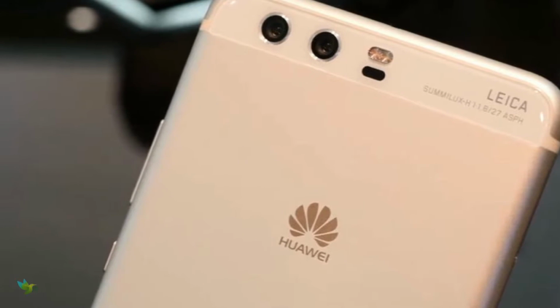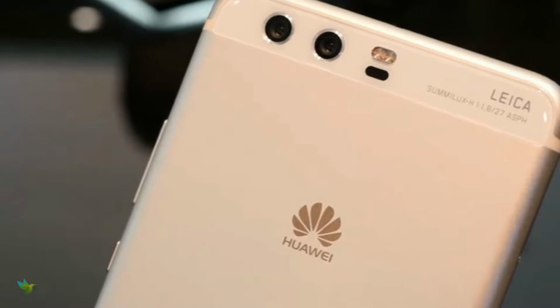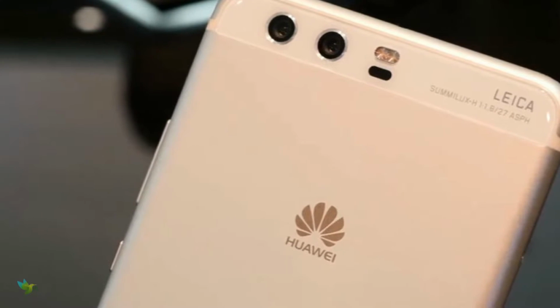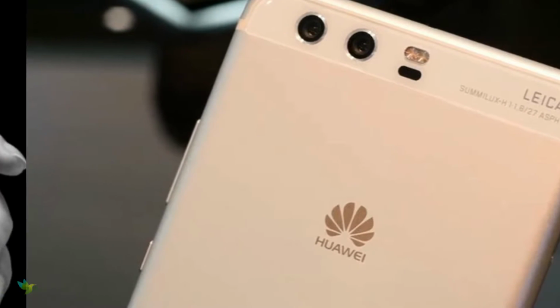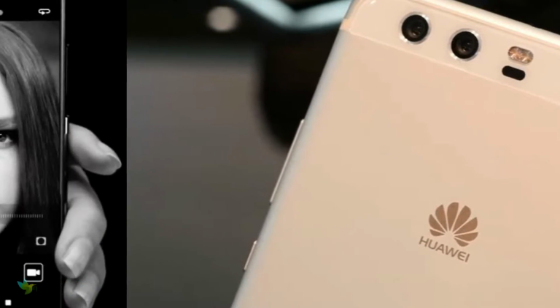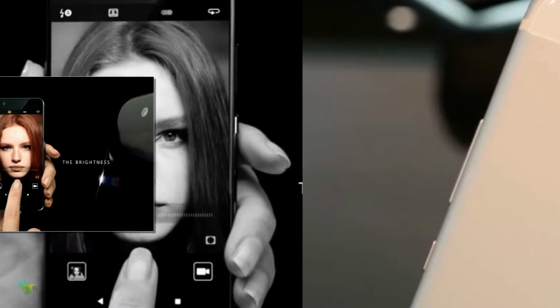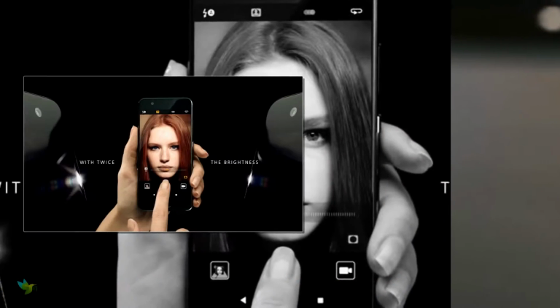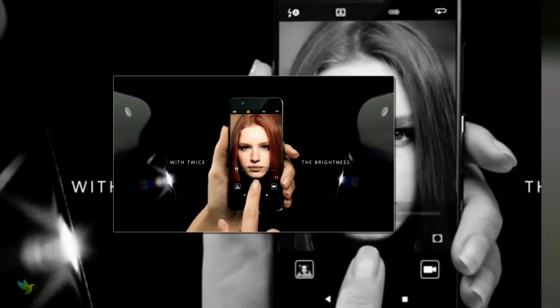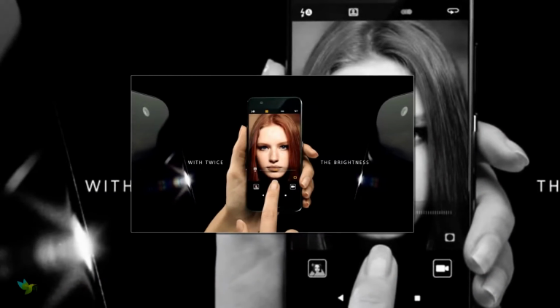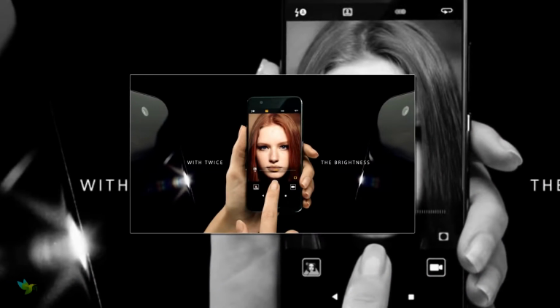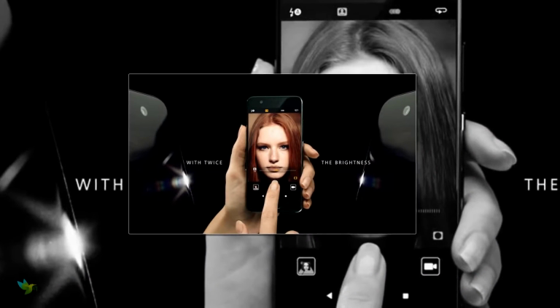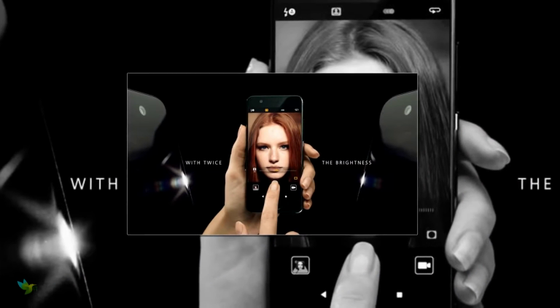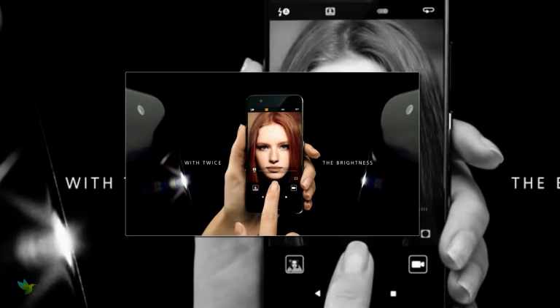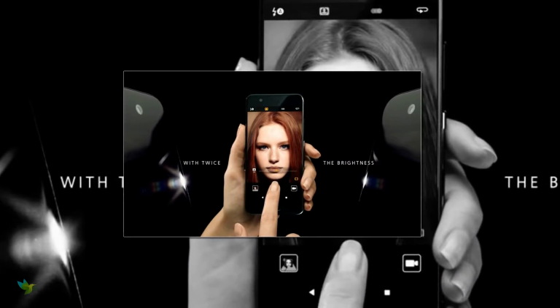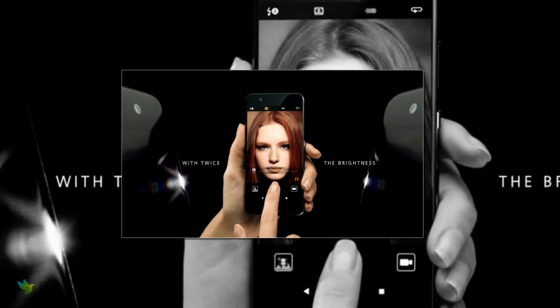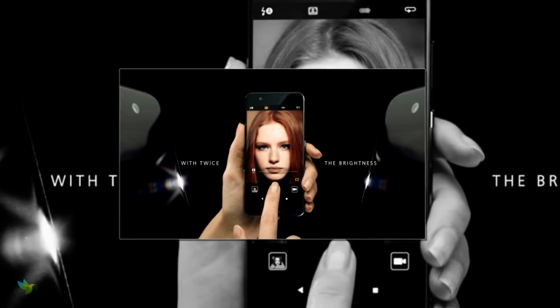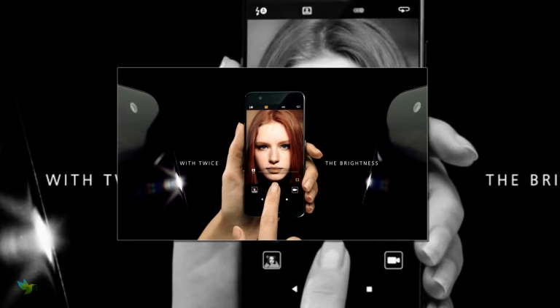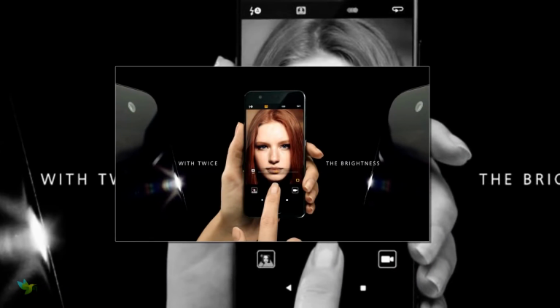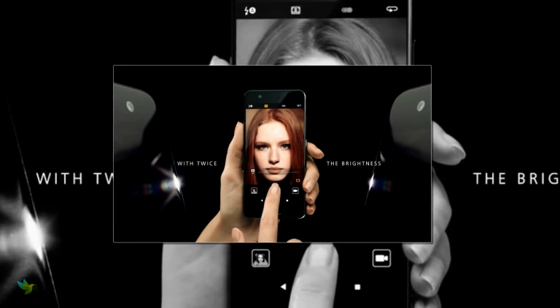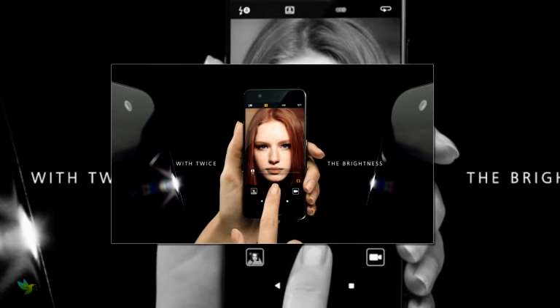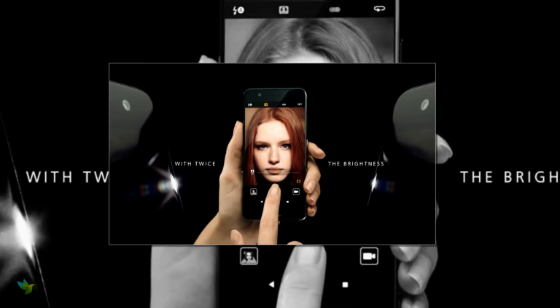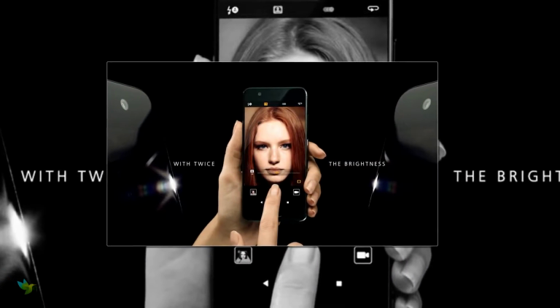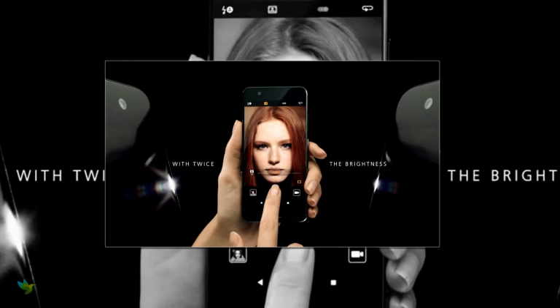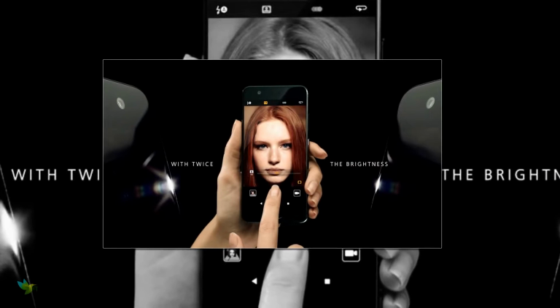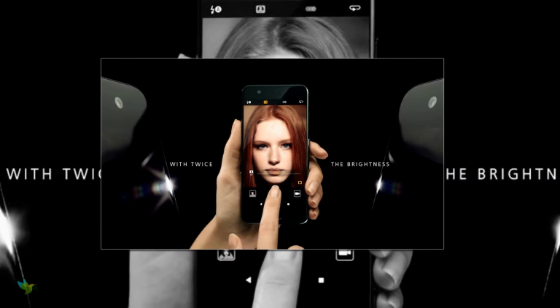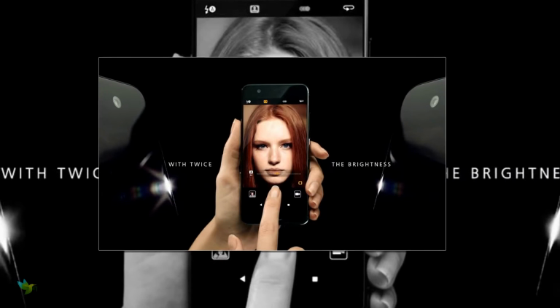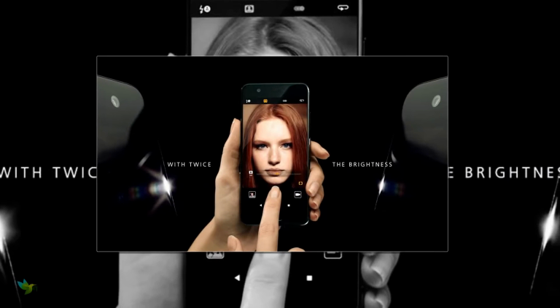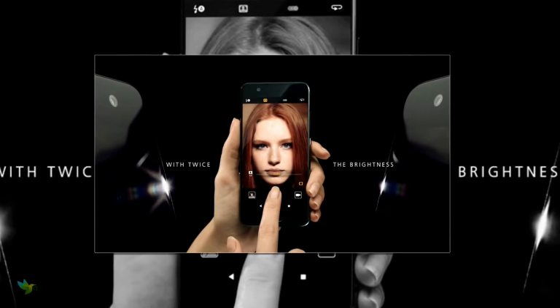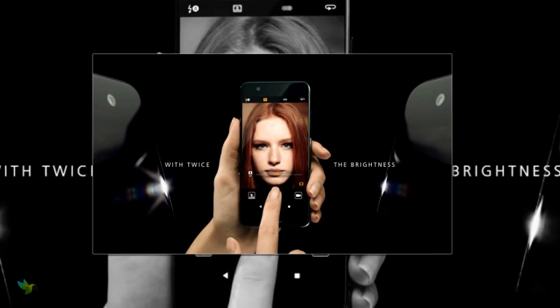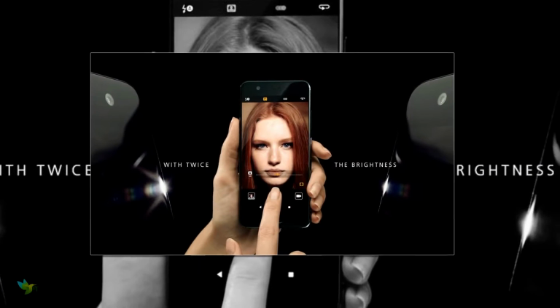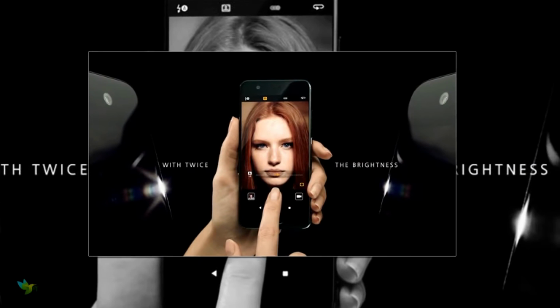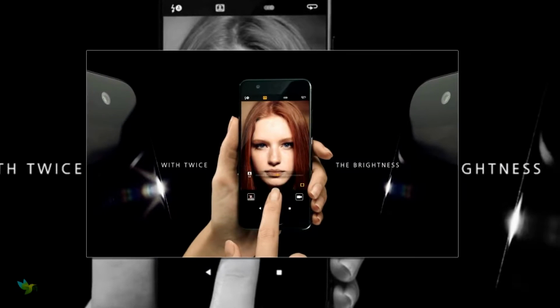On the front side, an 8-megapixel Leica front camera takes care of selfies.